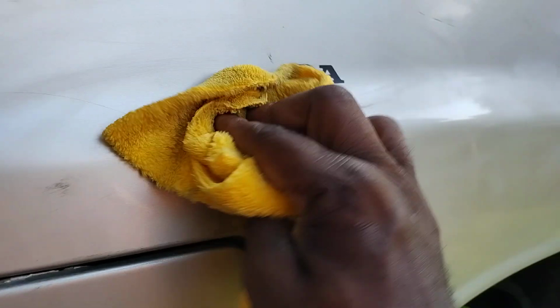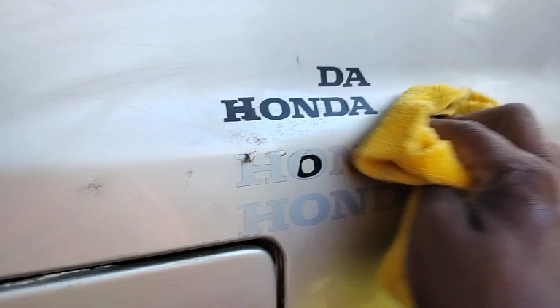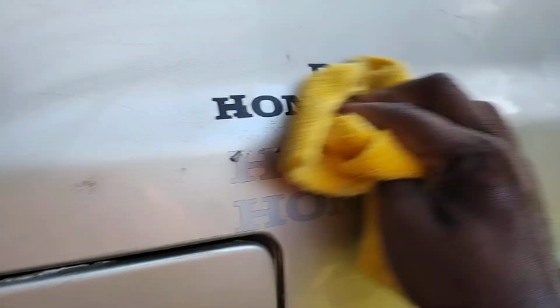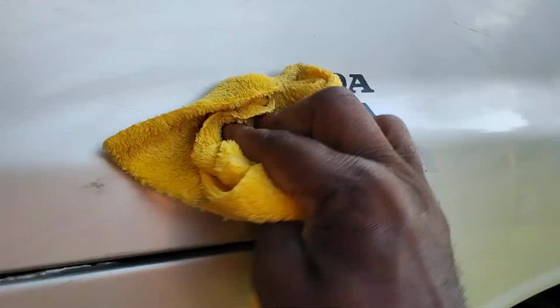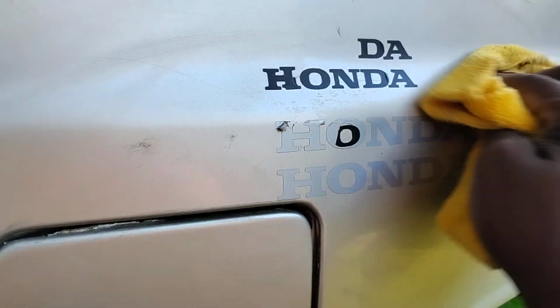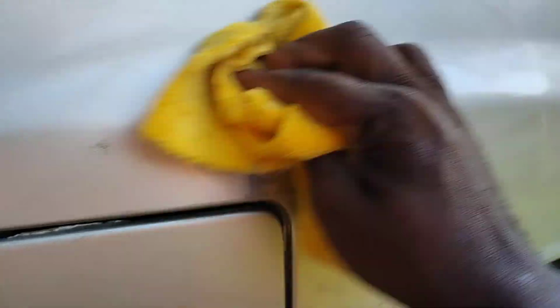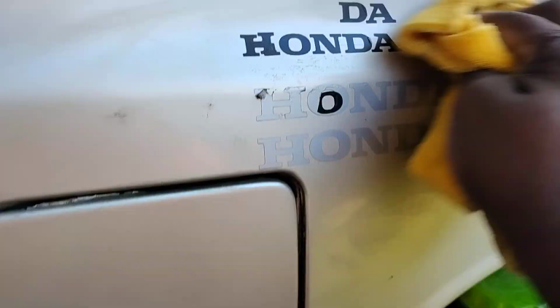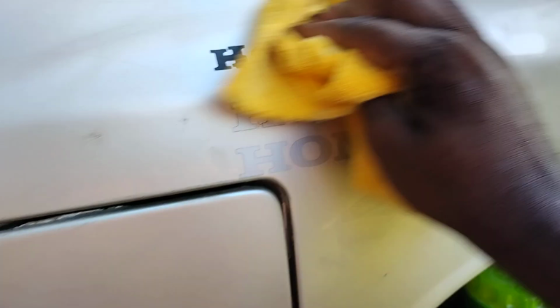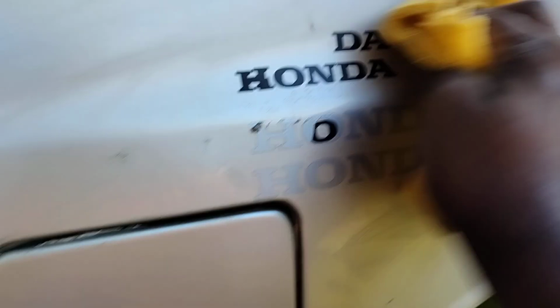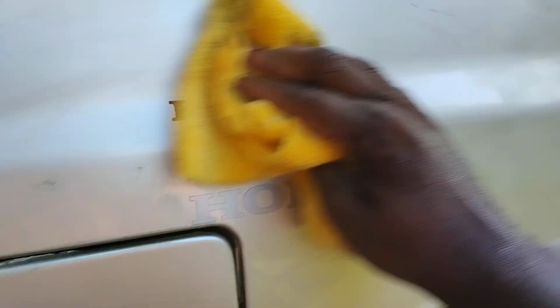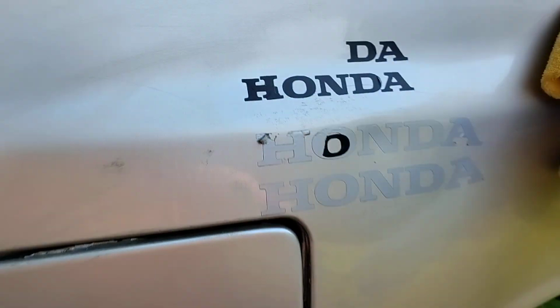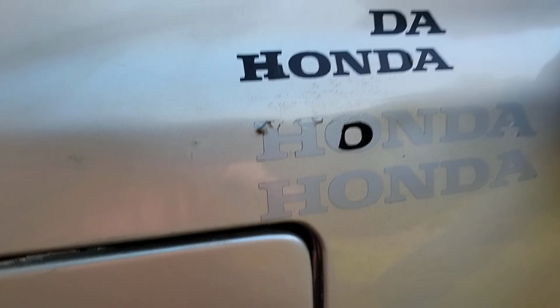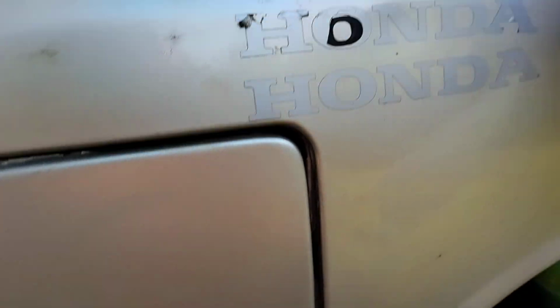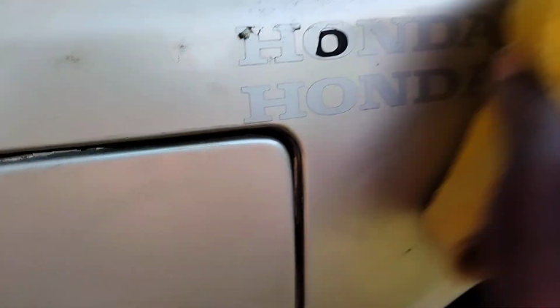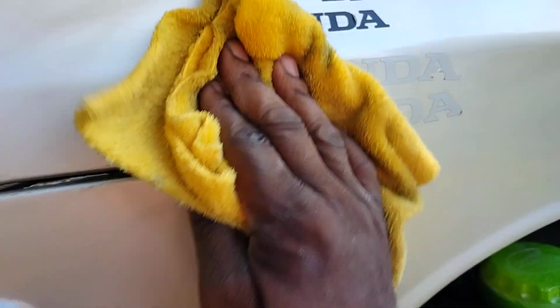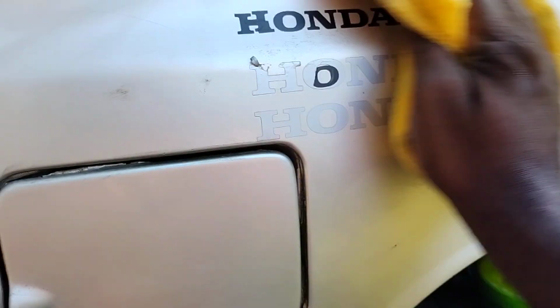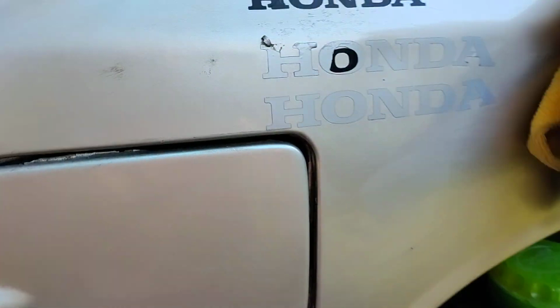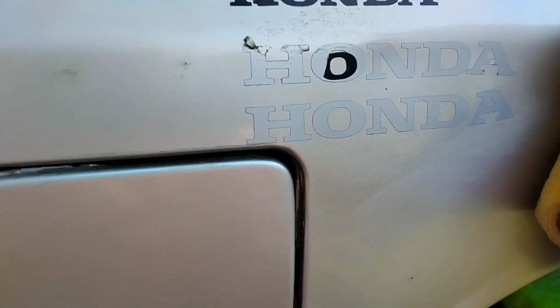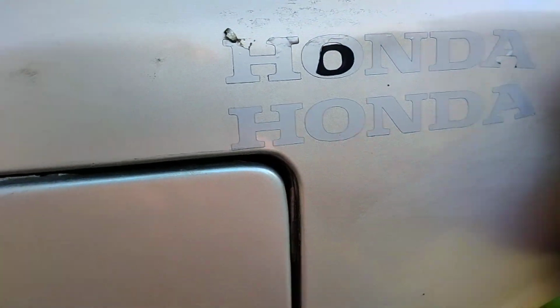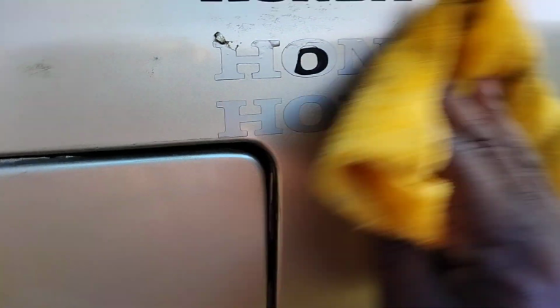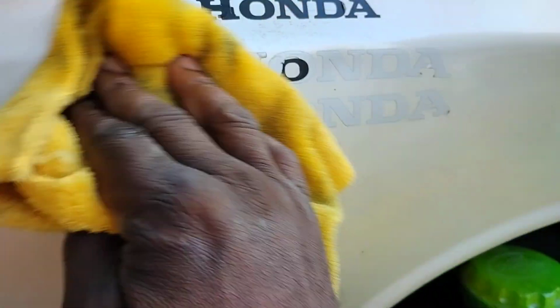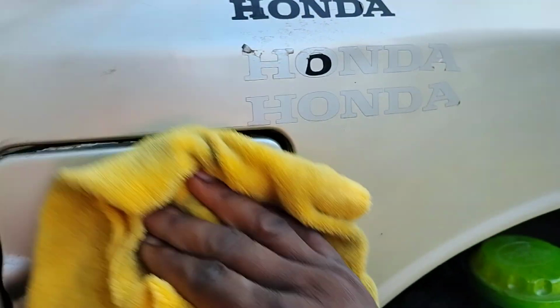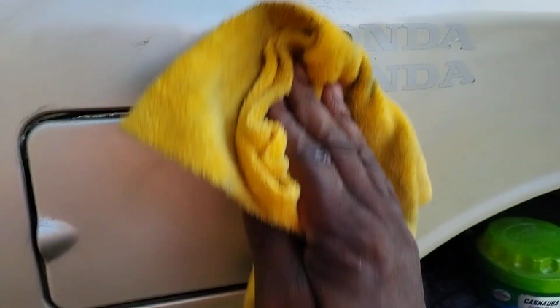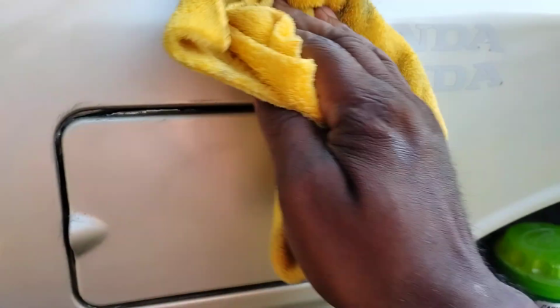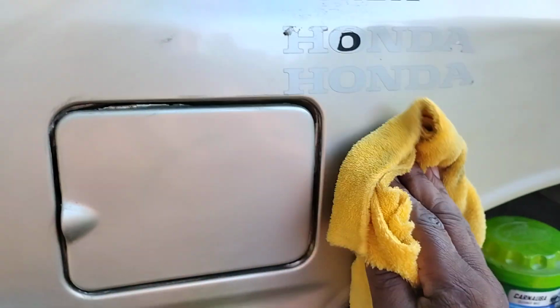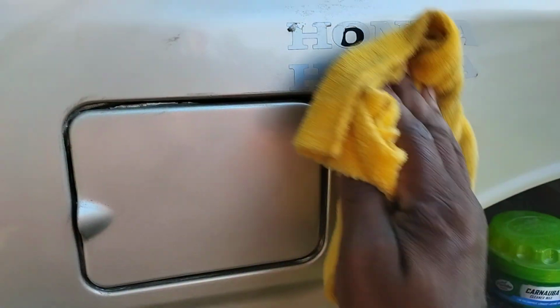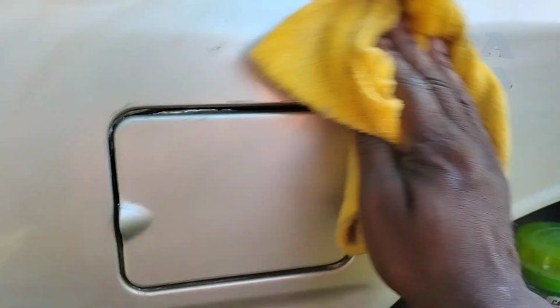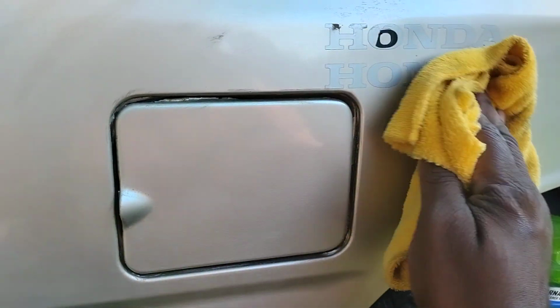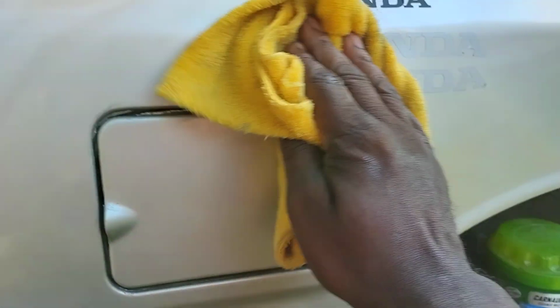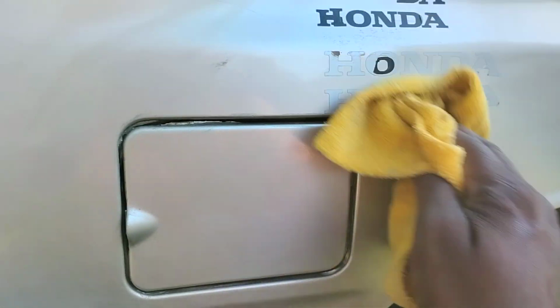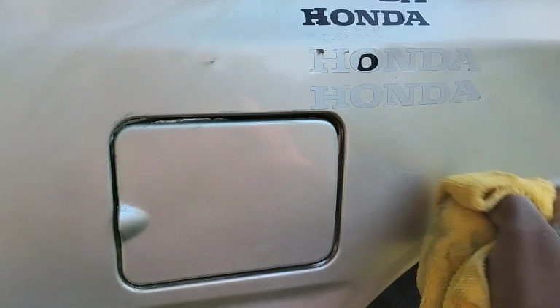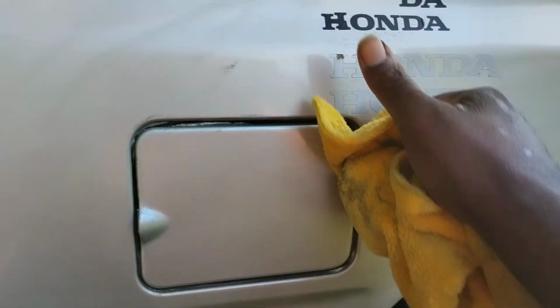You can see I got the Honda signs right there — buffing it out.